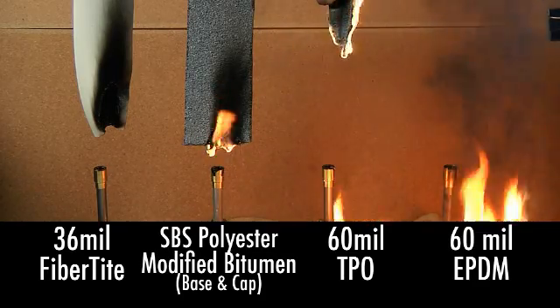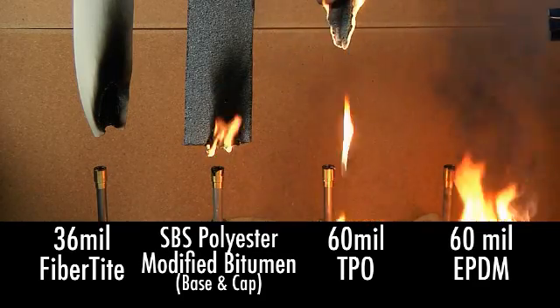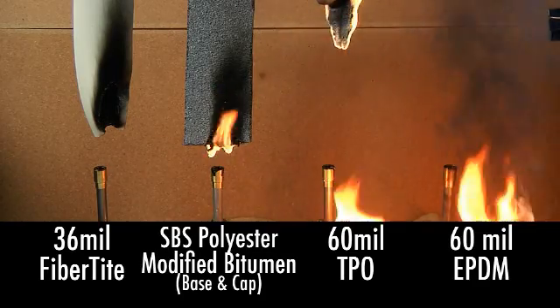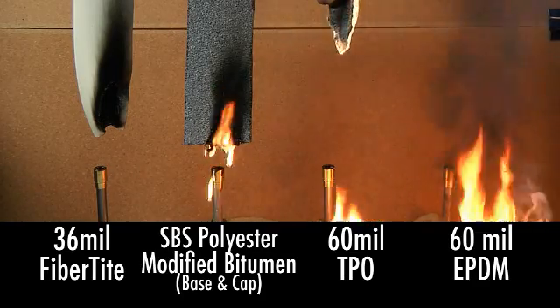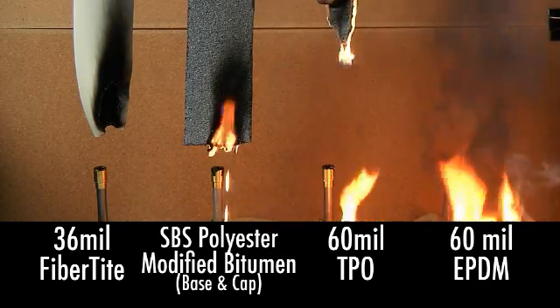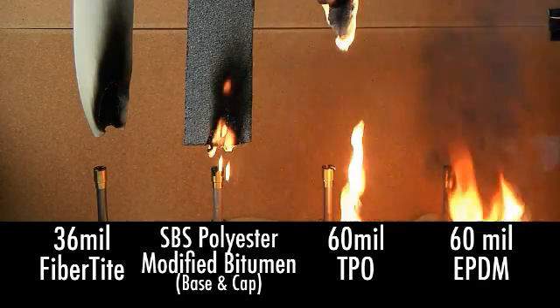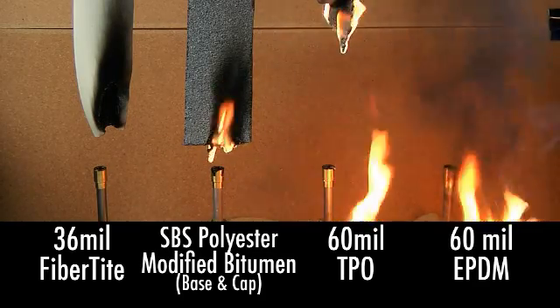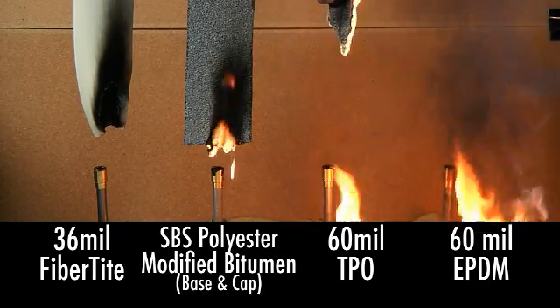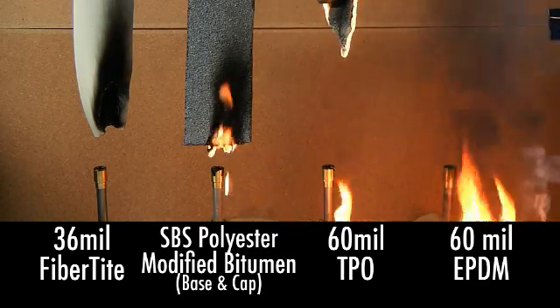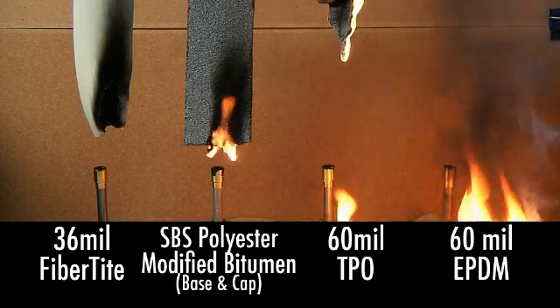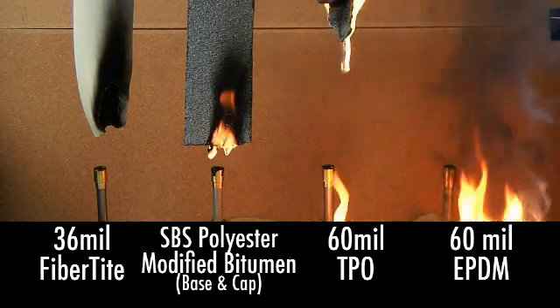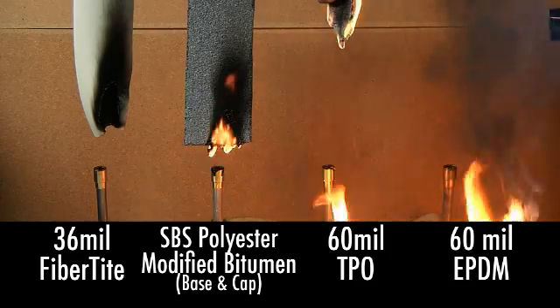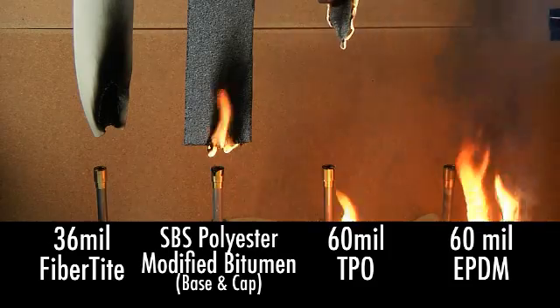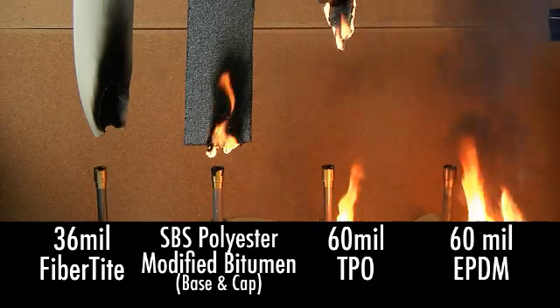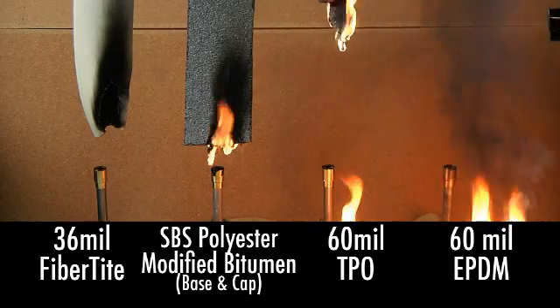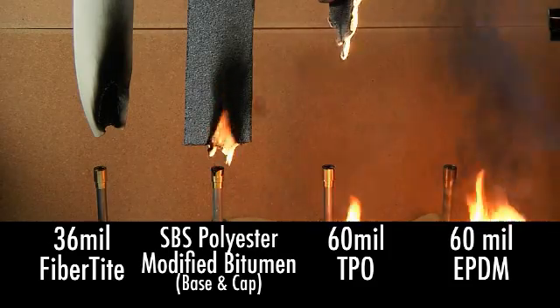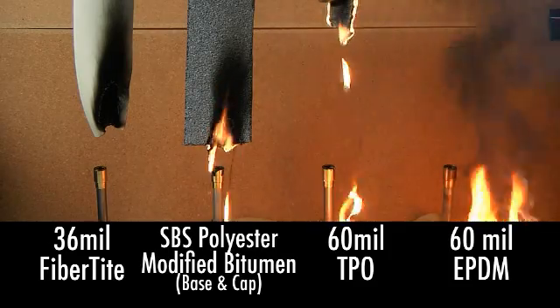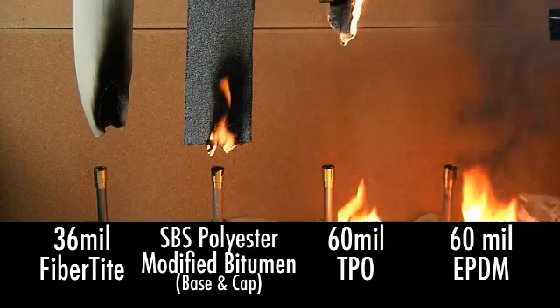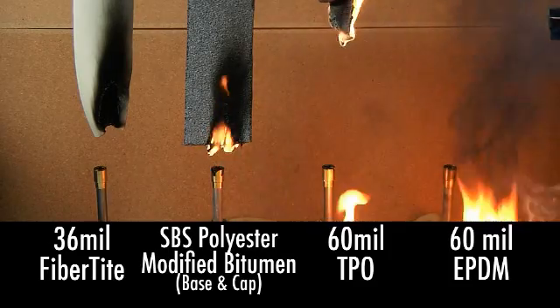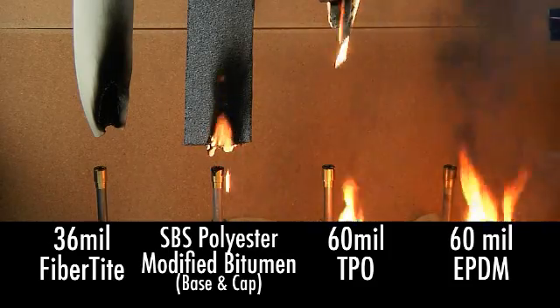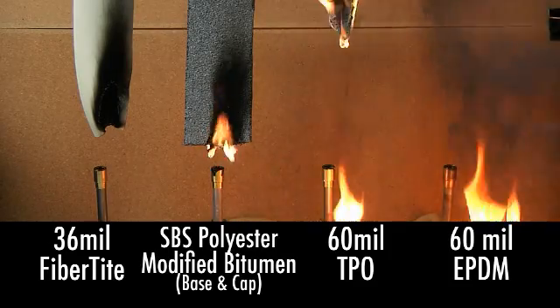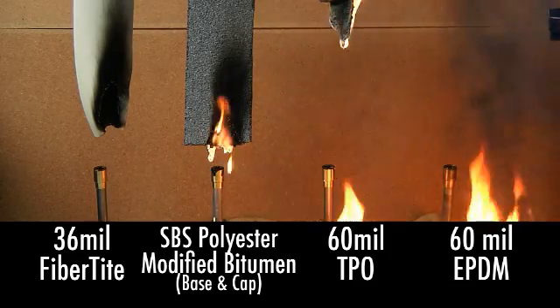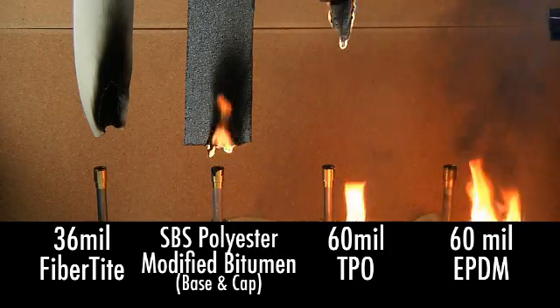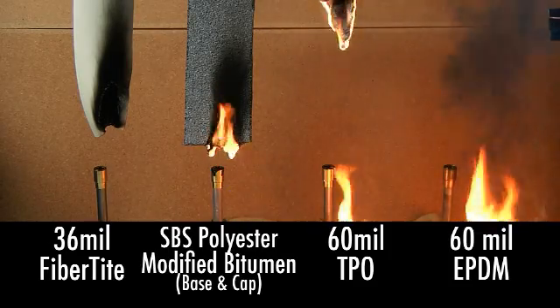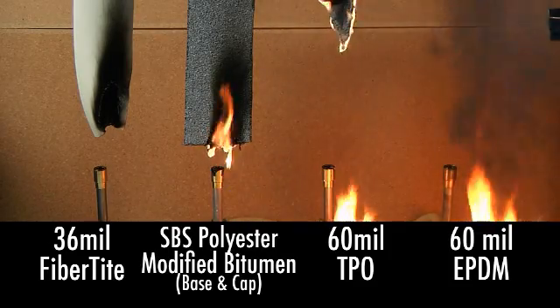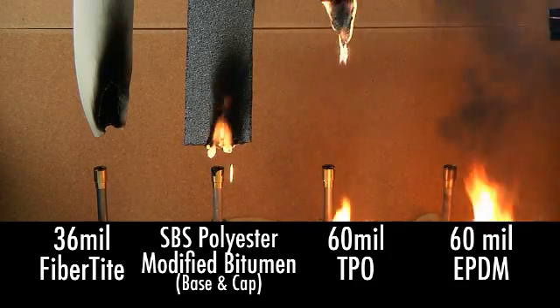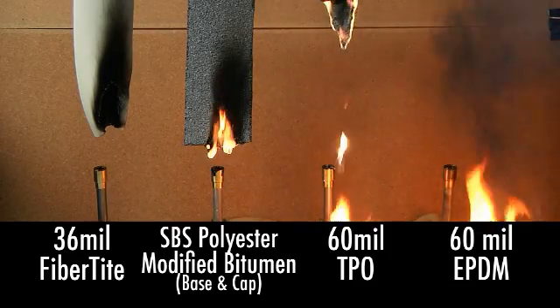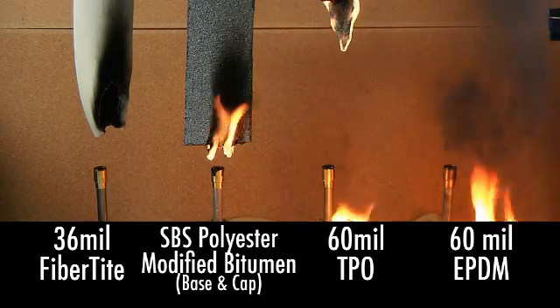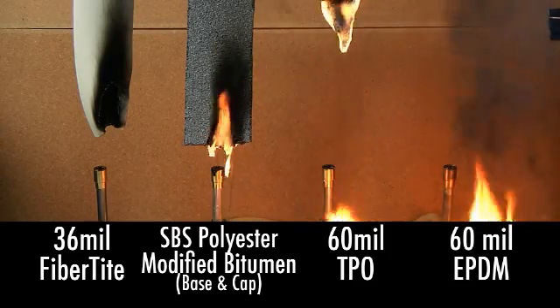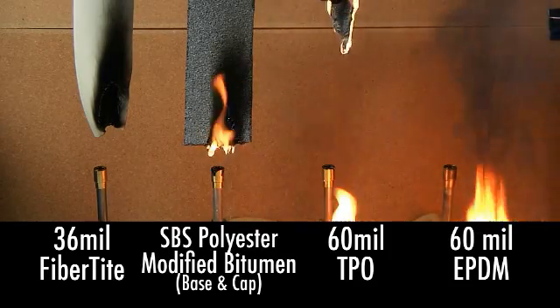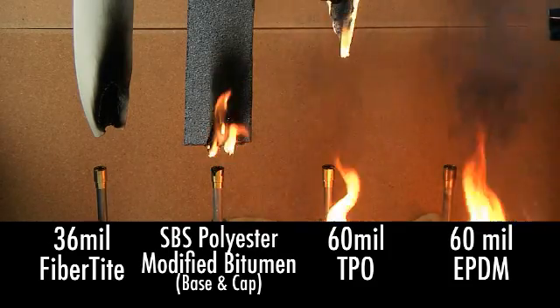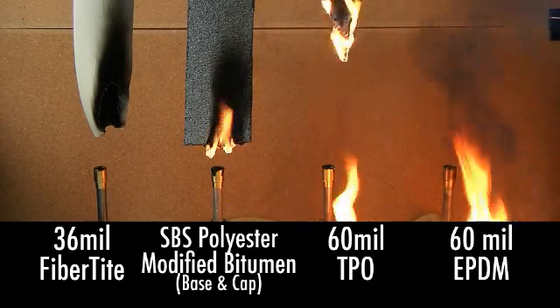In contrast, the FiberTite samples self-extinguished almost immediately after the flame source was removed.